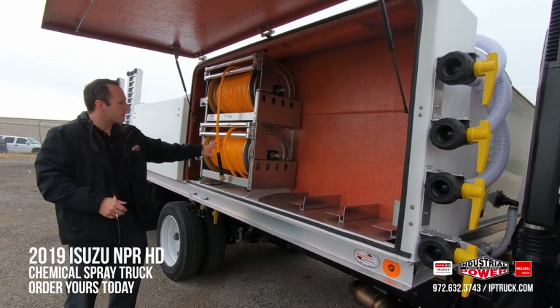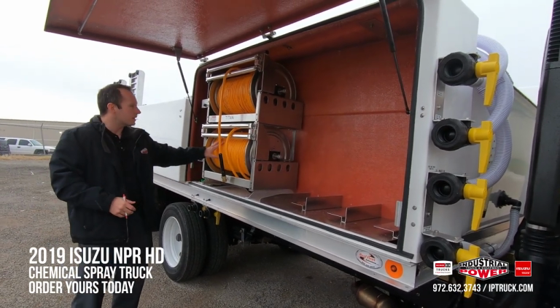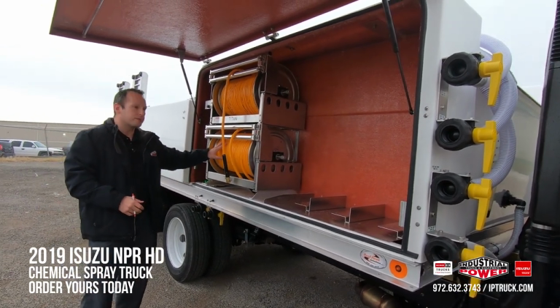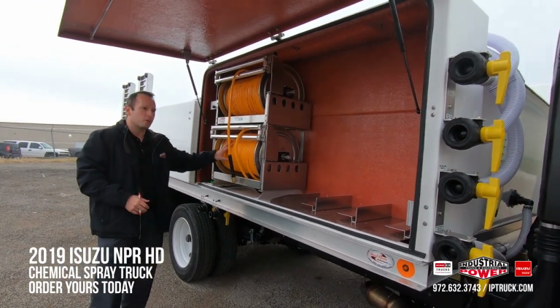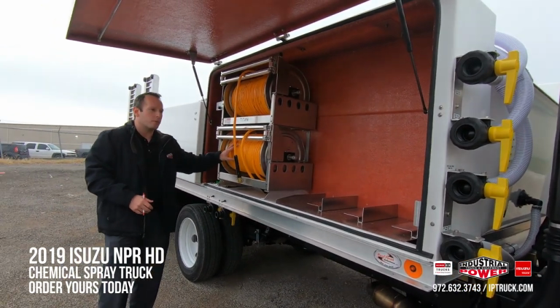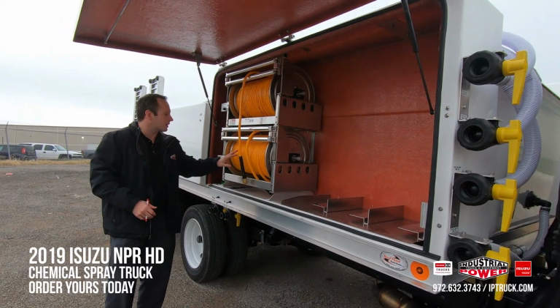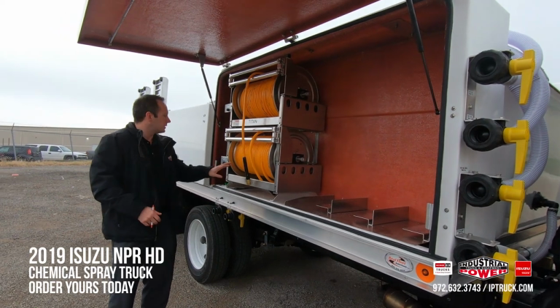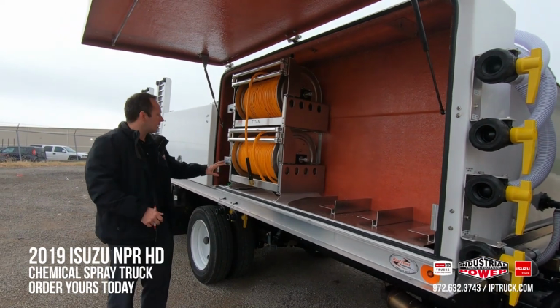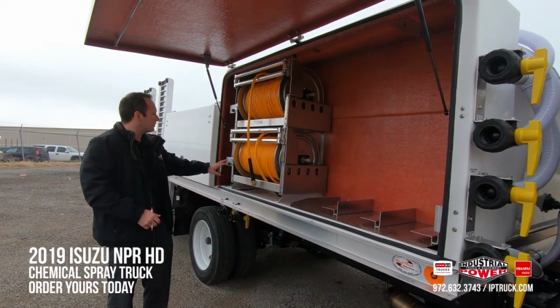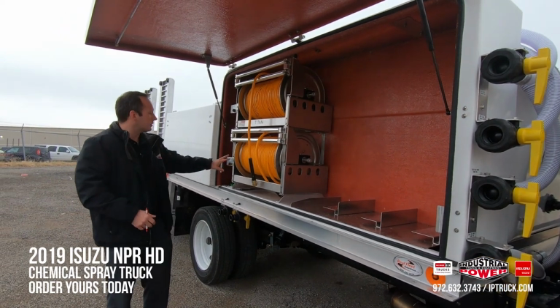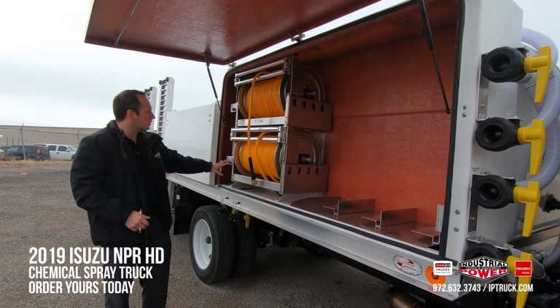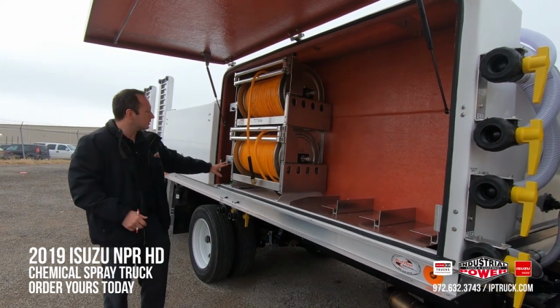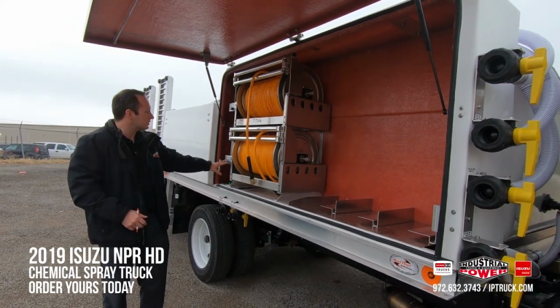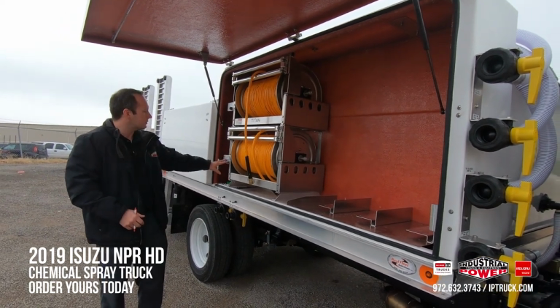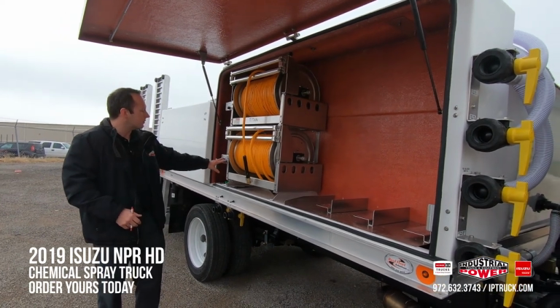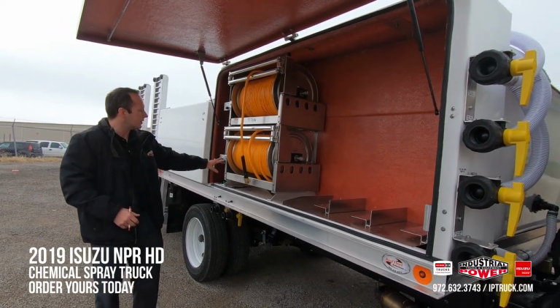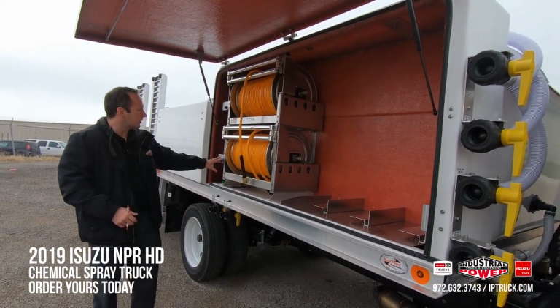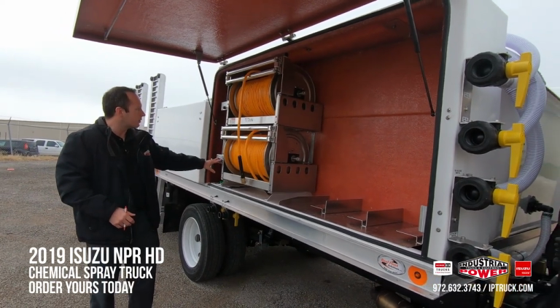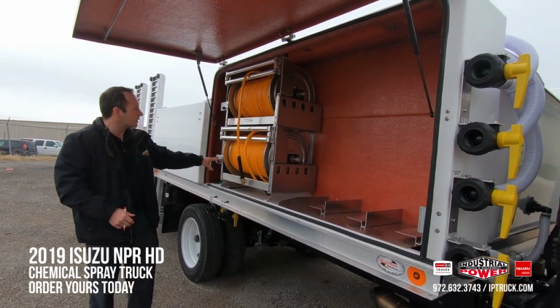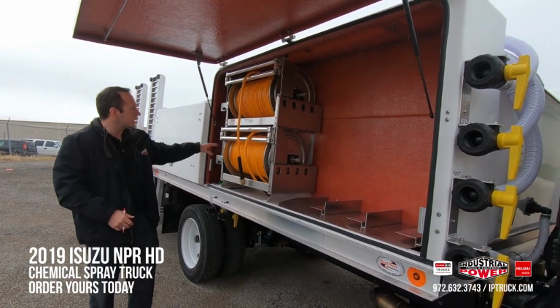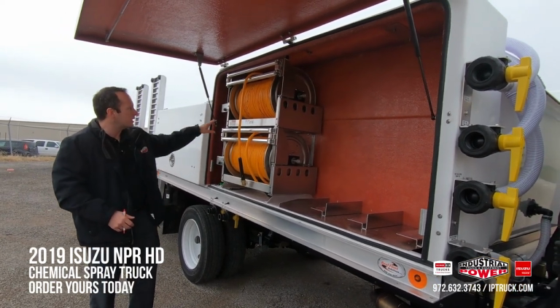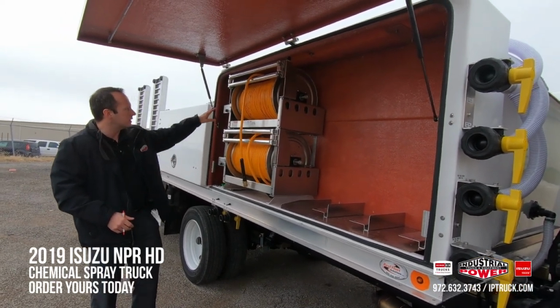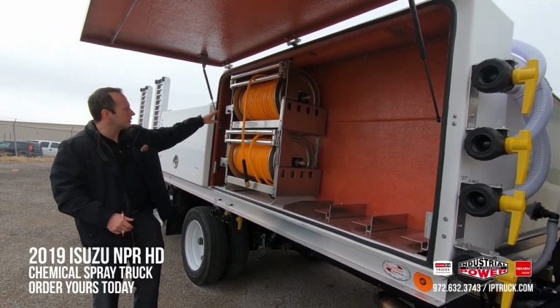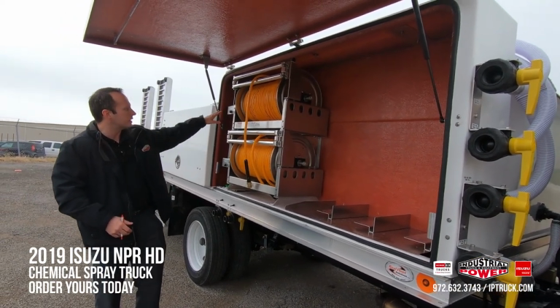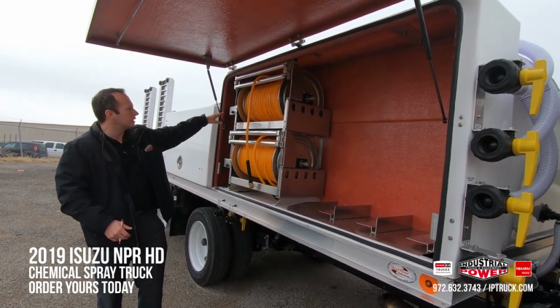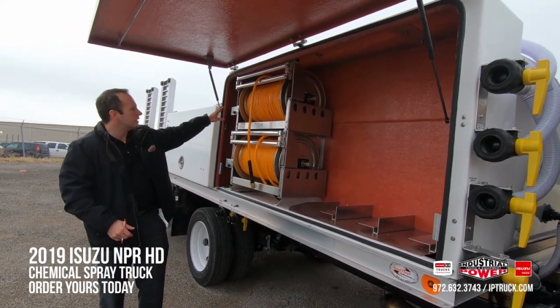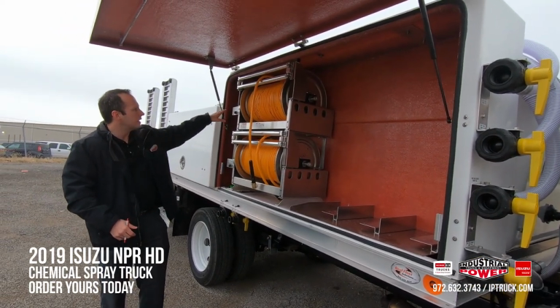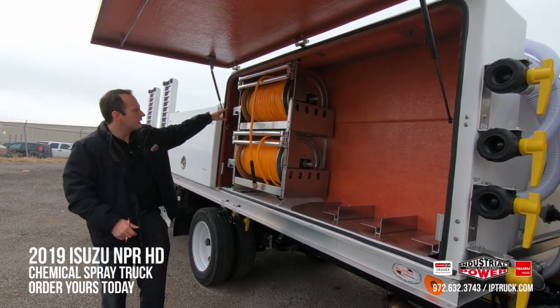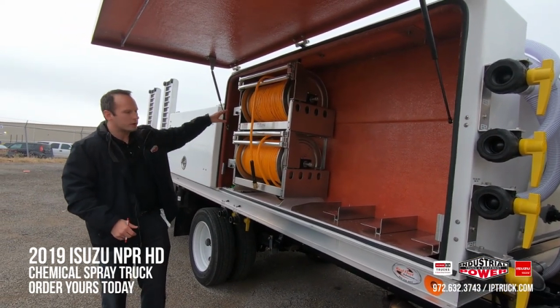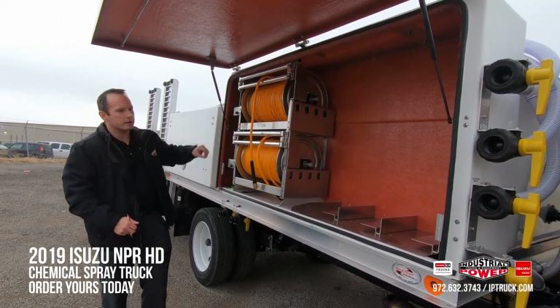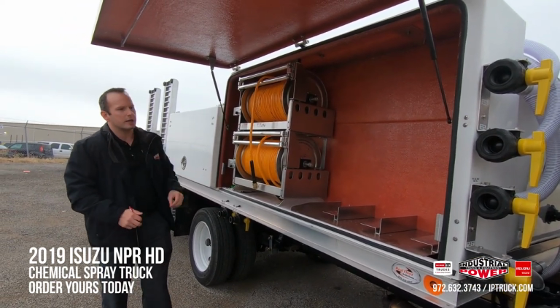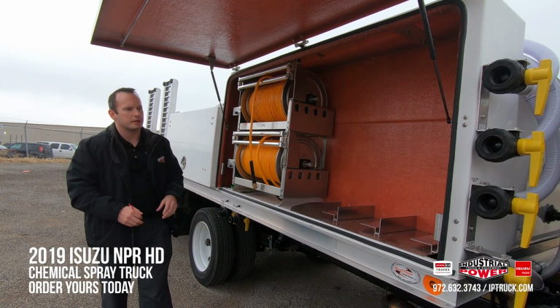Everything is very well marked. You have your hose reels for a 400 gallon, a 200 gallon, and a 100 gallon.